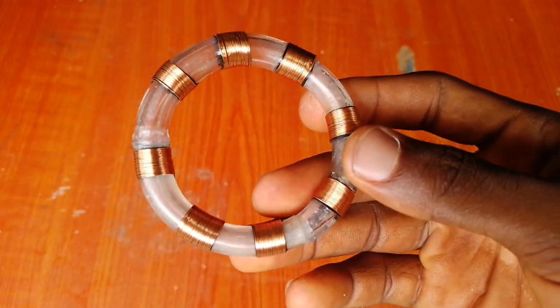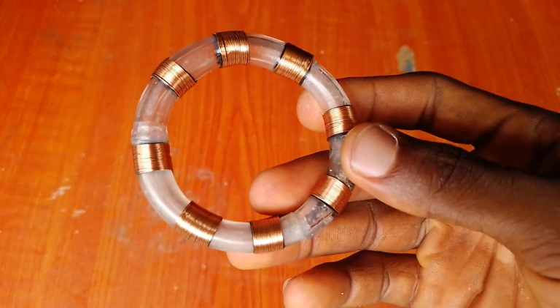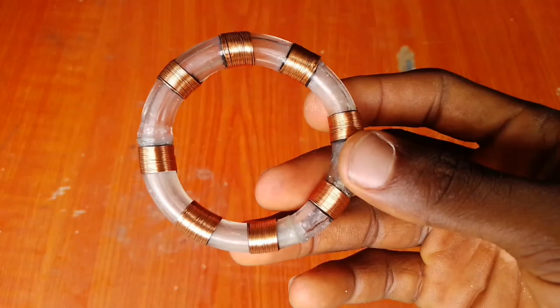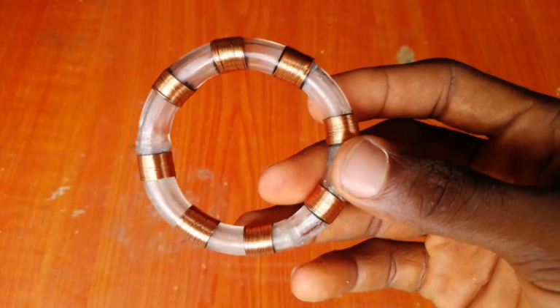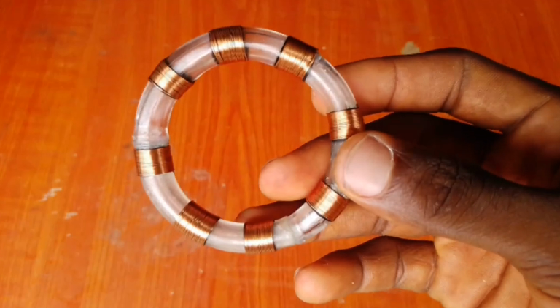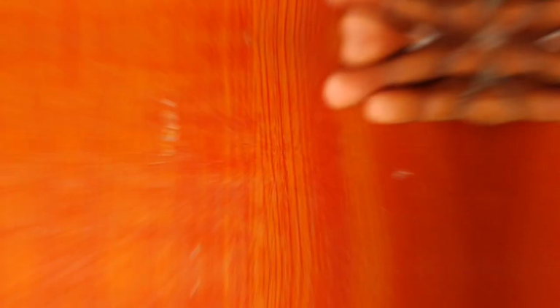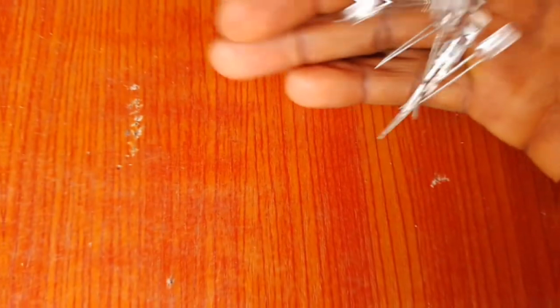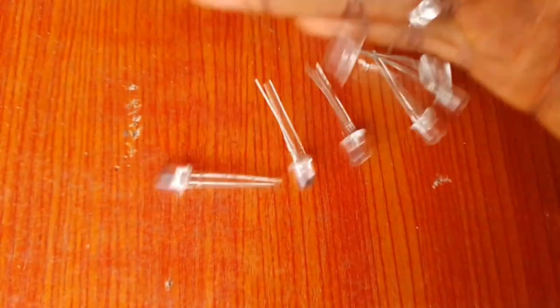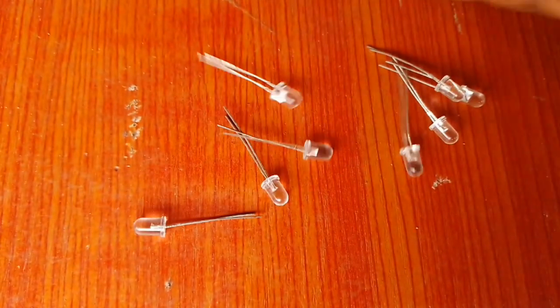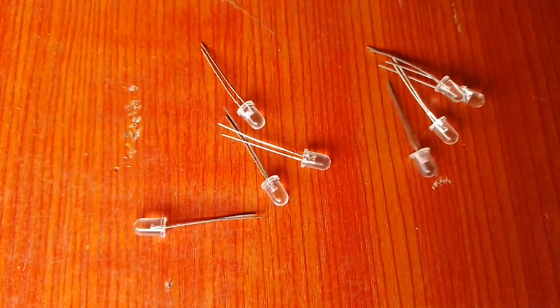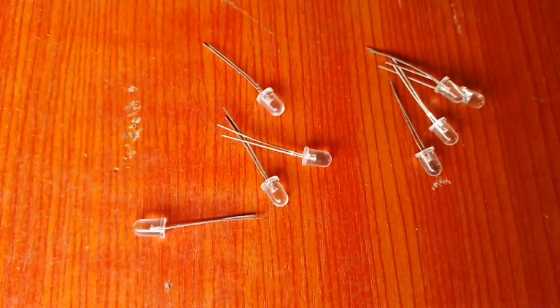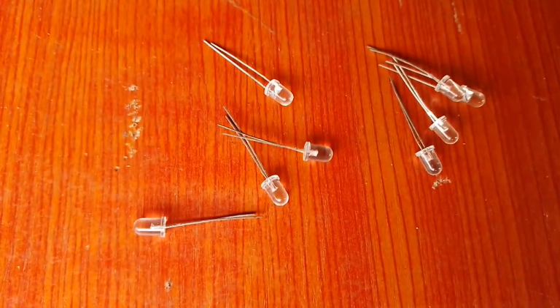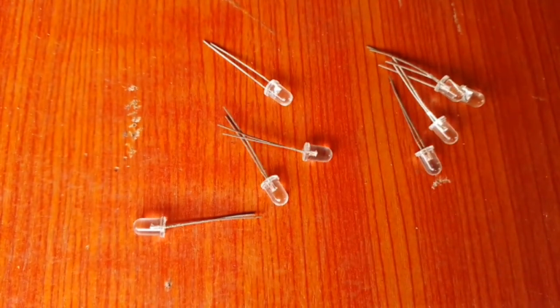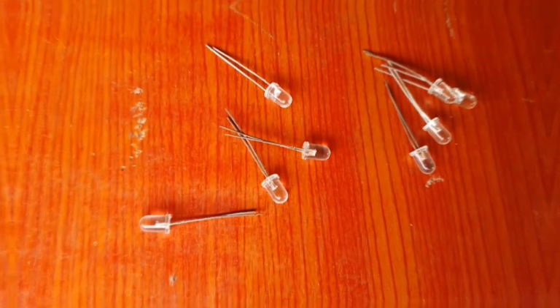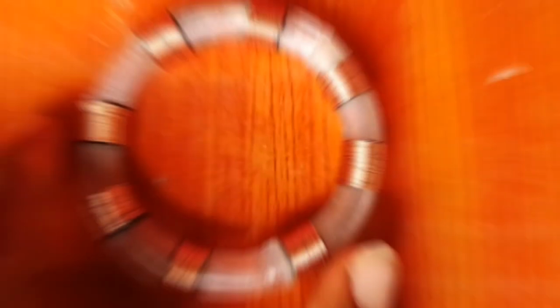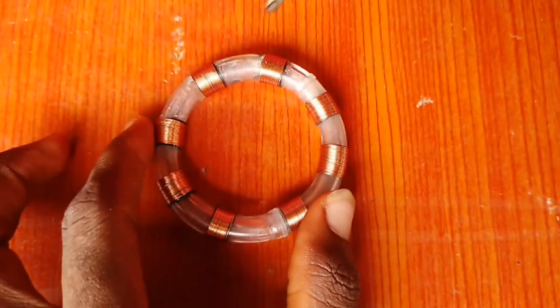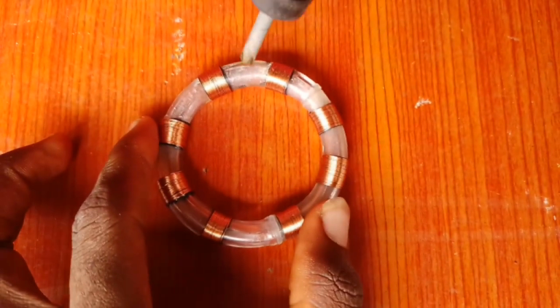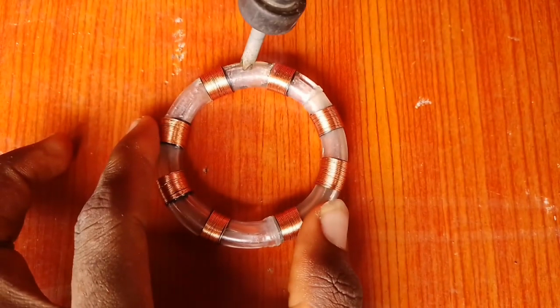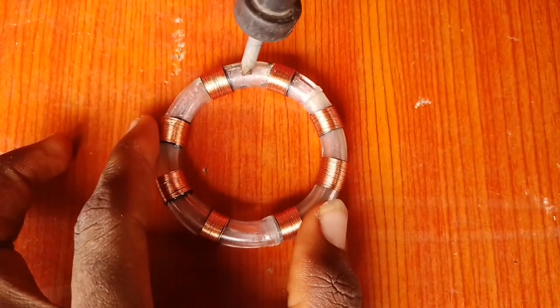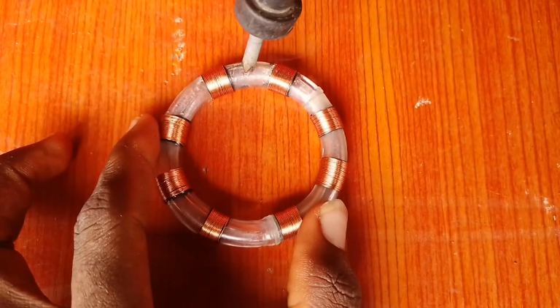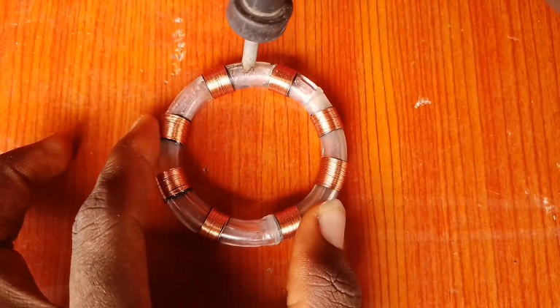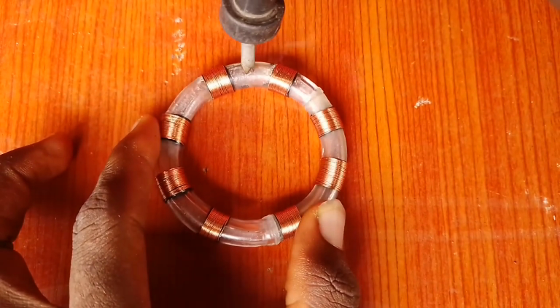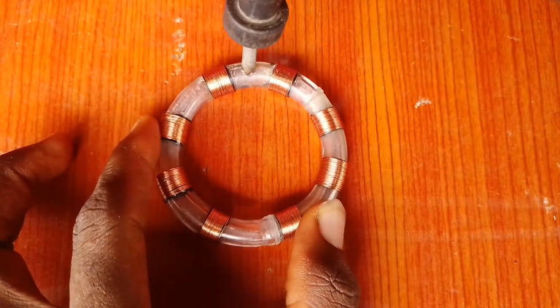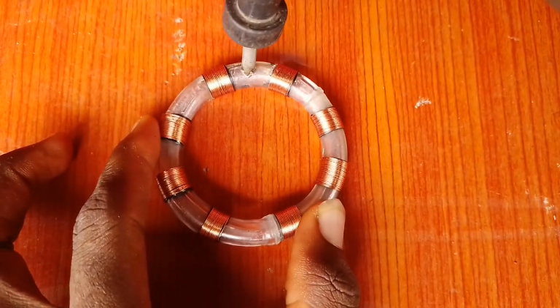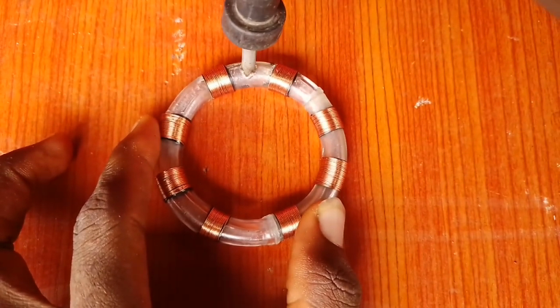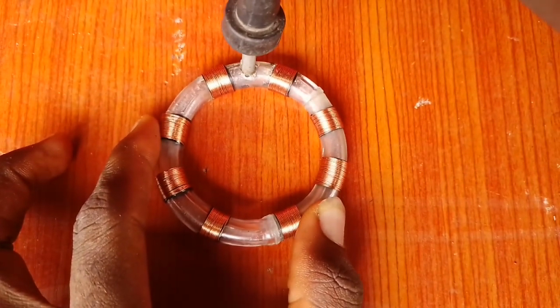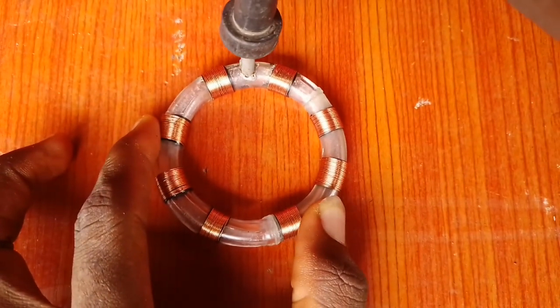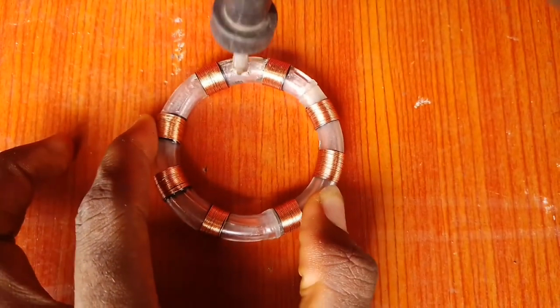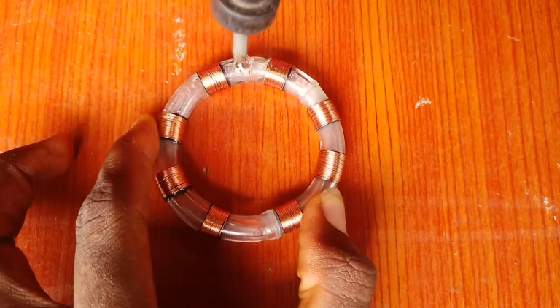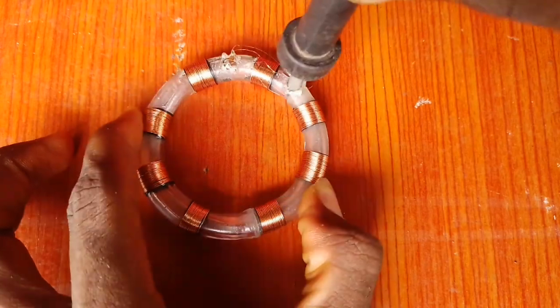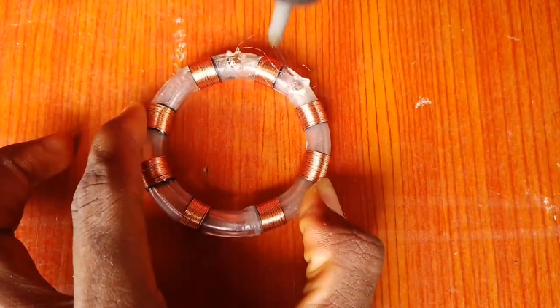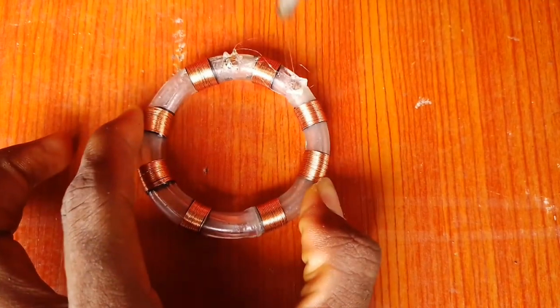For the lights, I used eight blue LEDs and punctured holes on the ring where the bulbs would fit in.